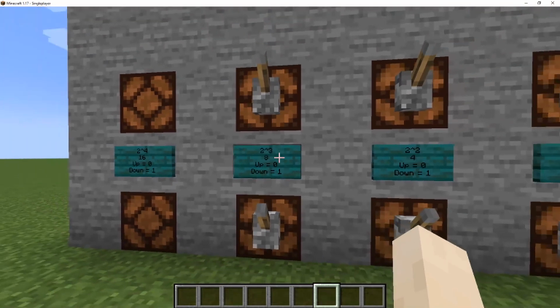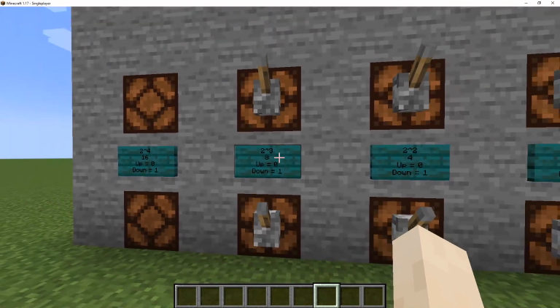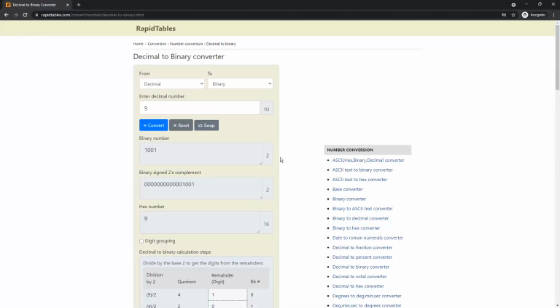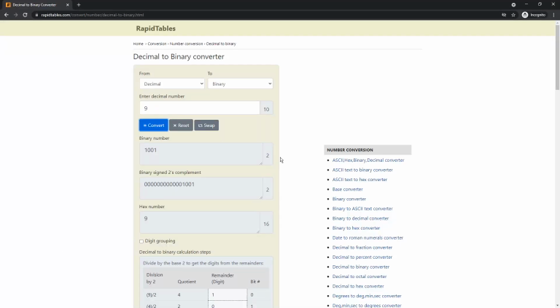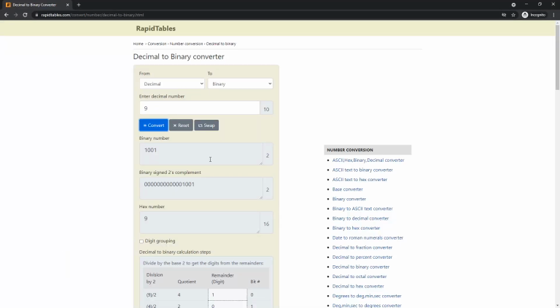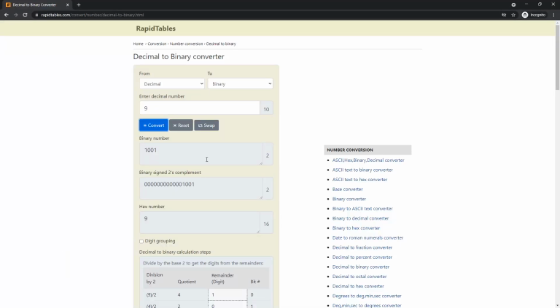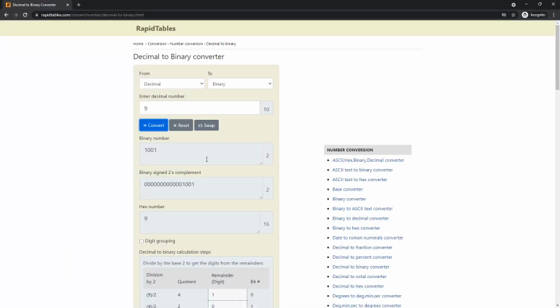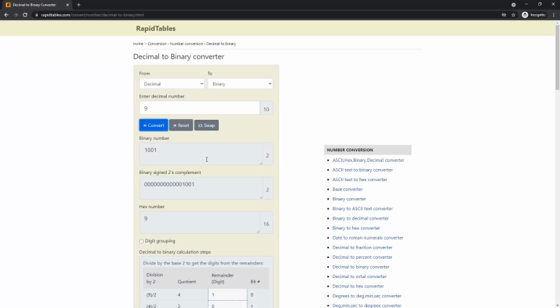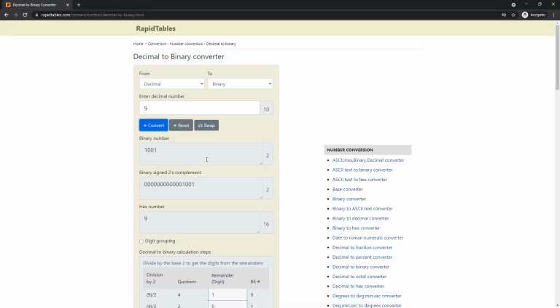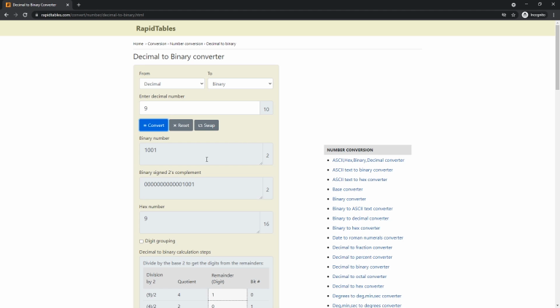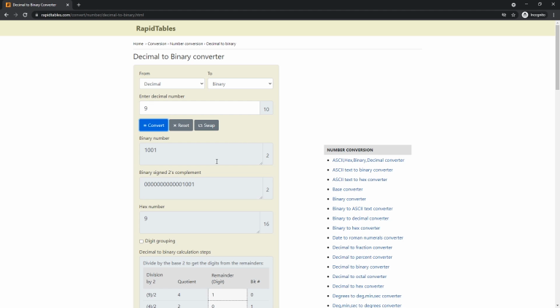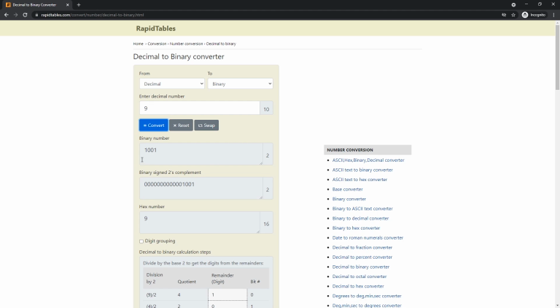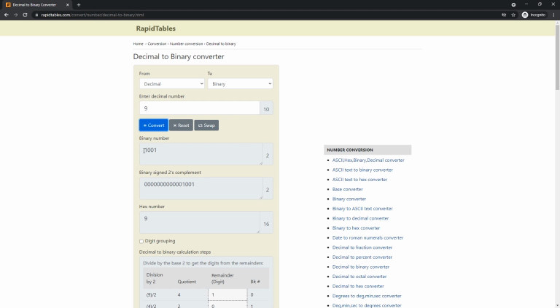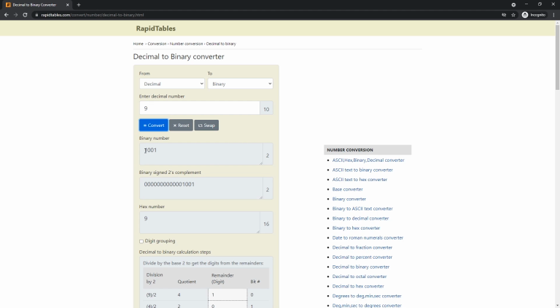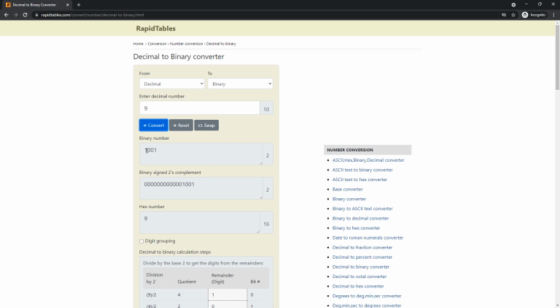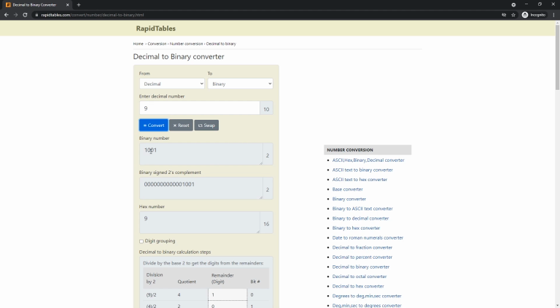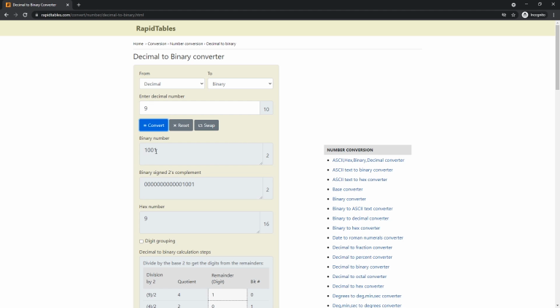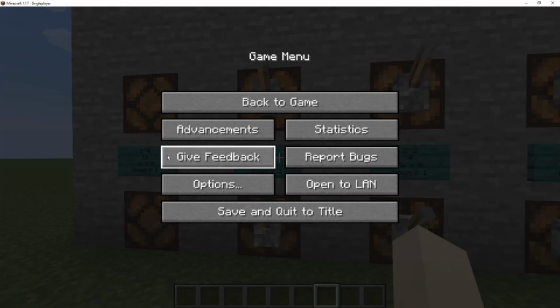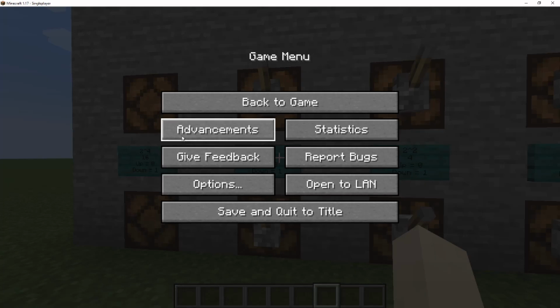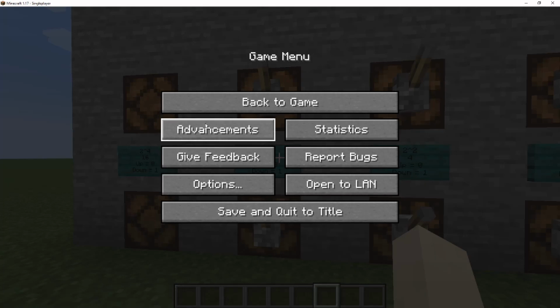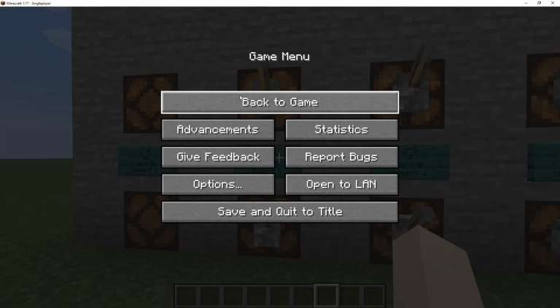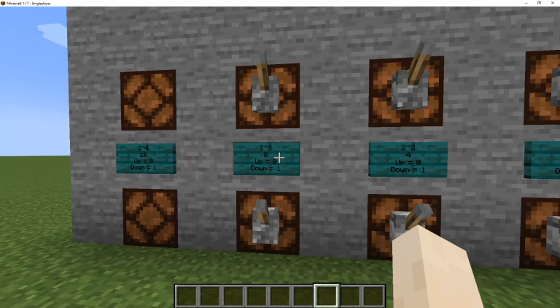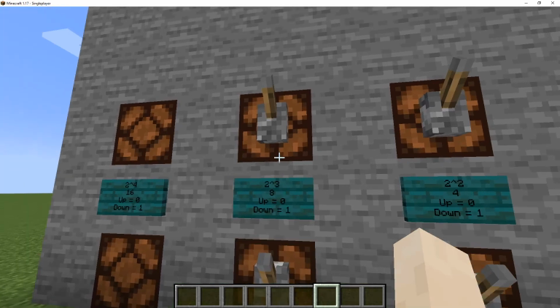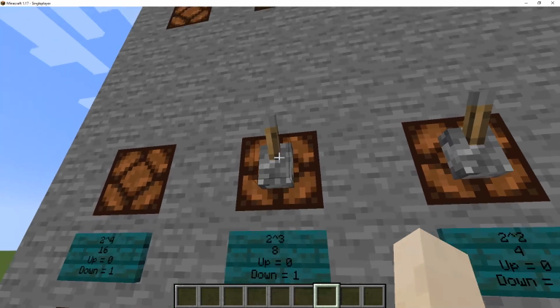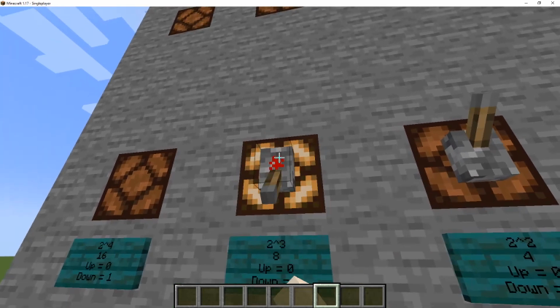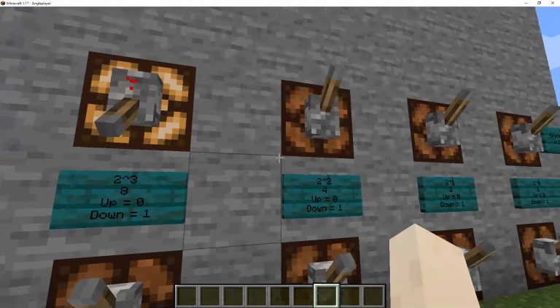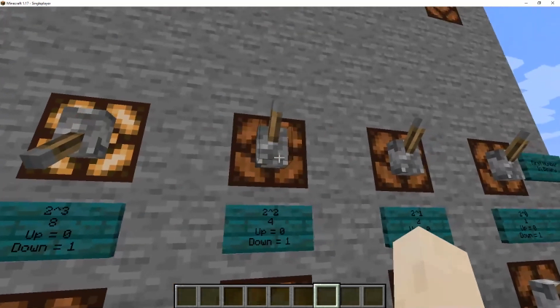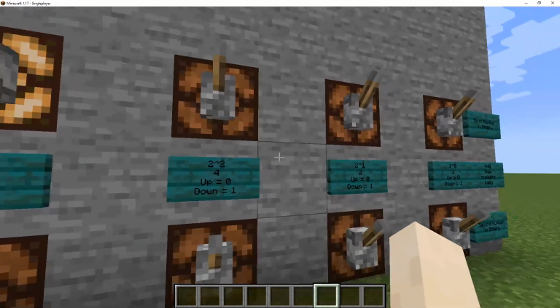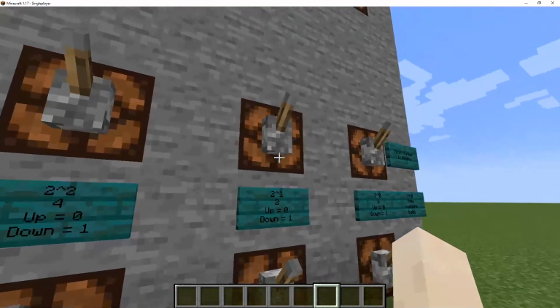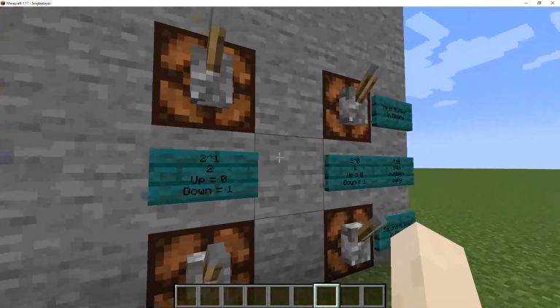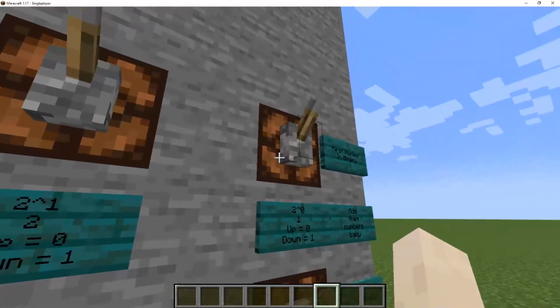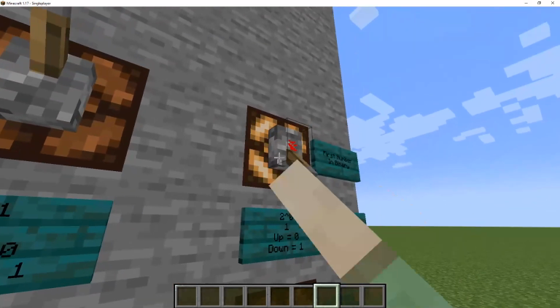So I alt-tab again, because I have short-term memory loss — it is 1001. So back to game, 1001.